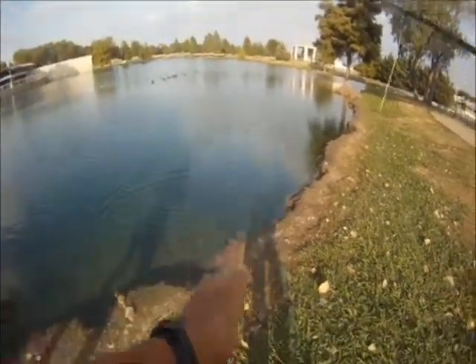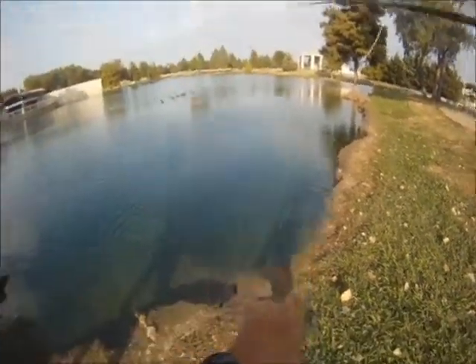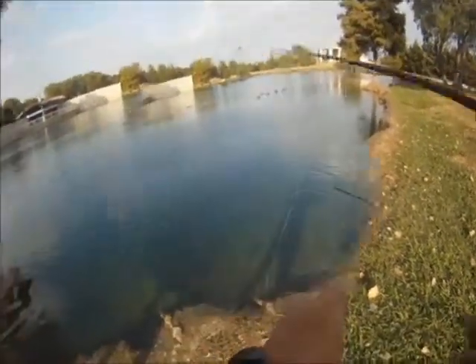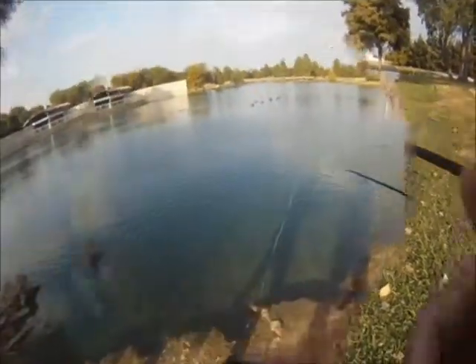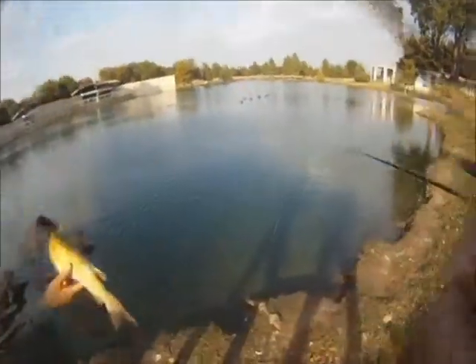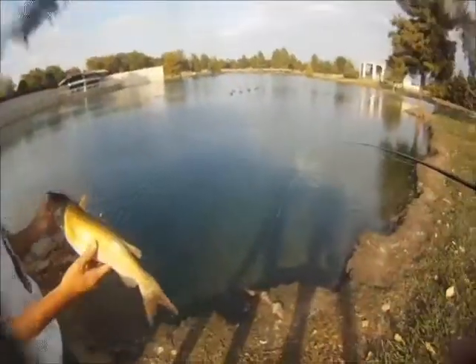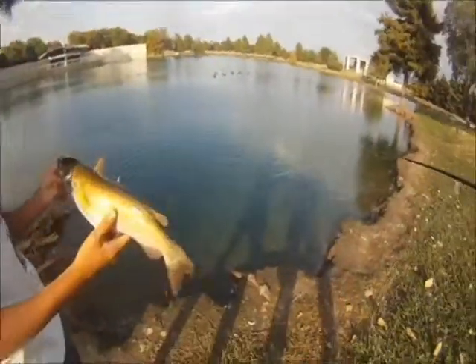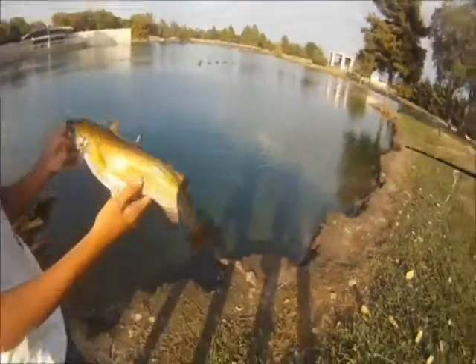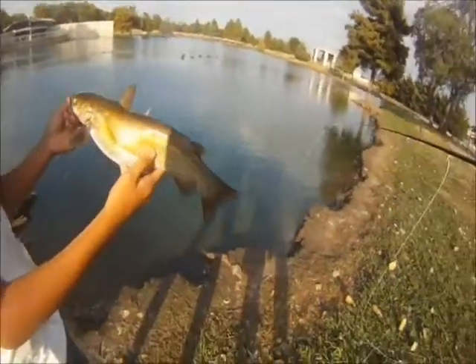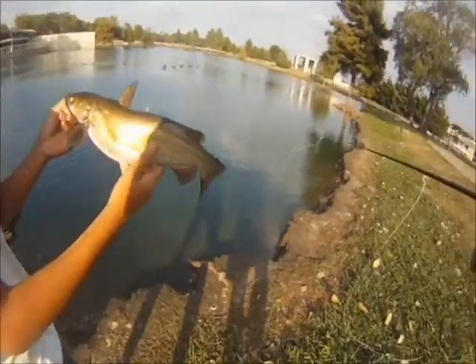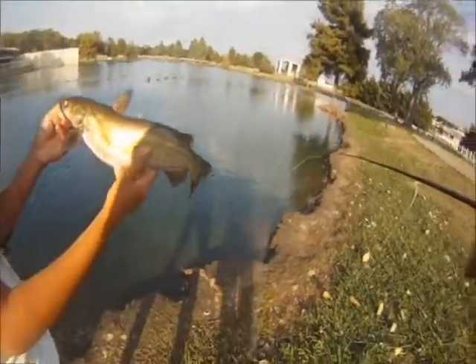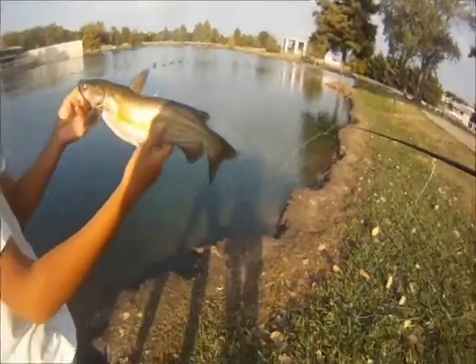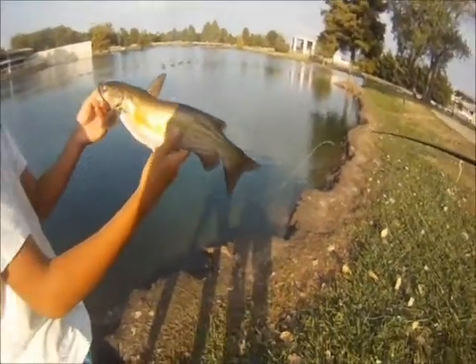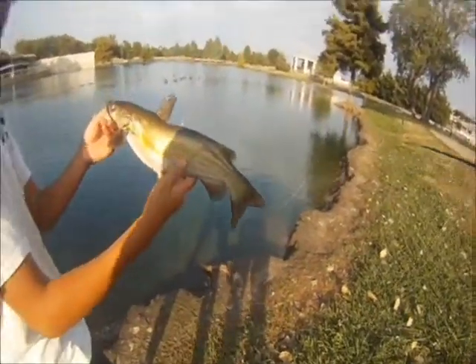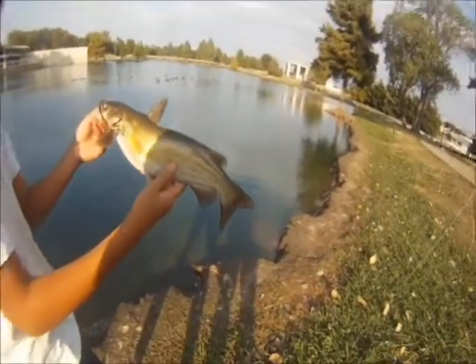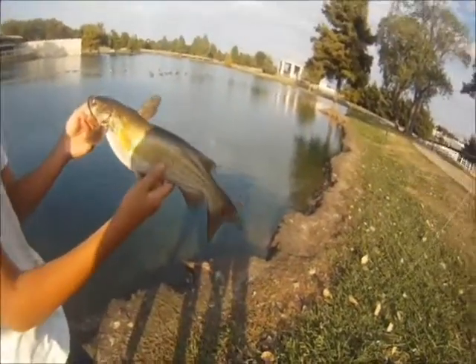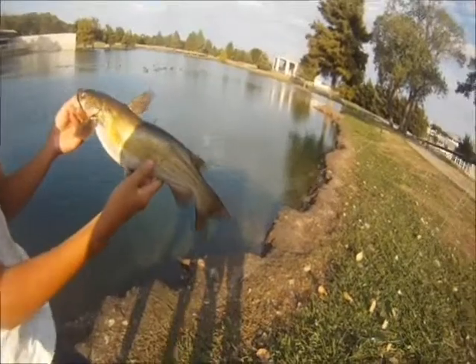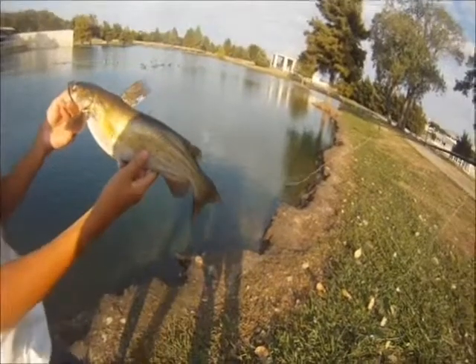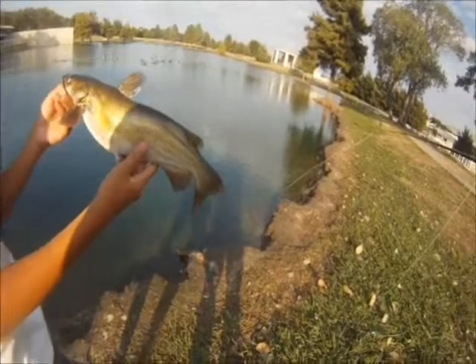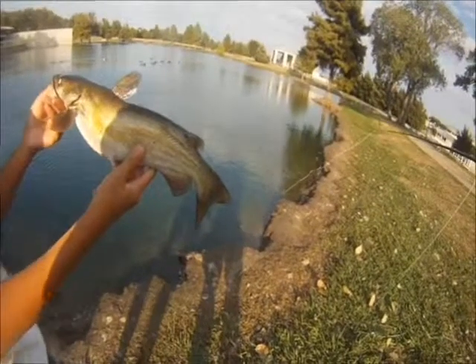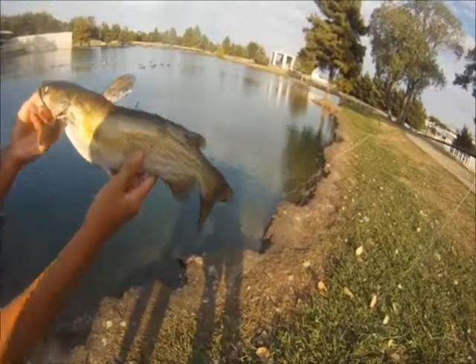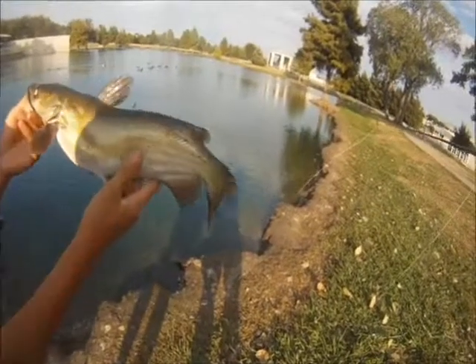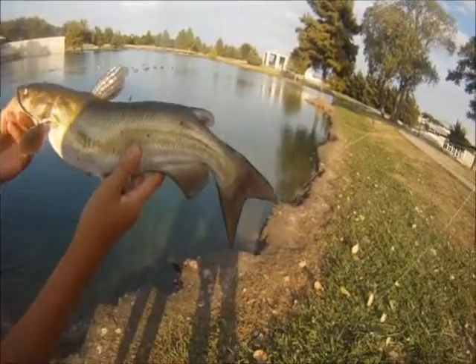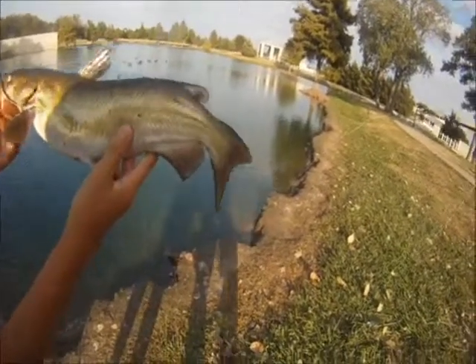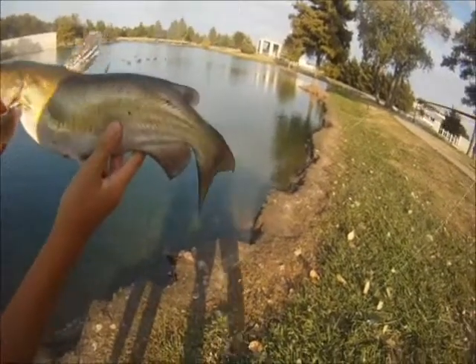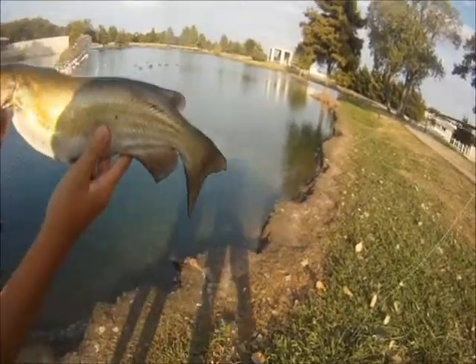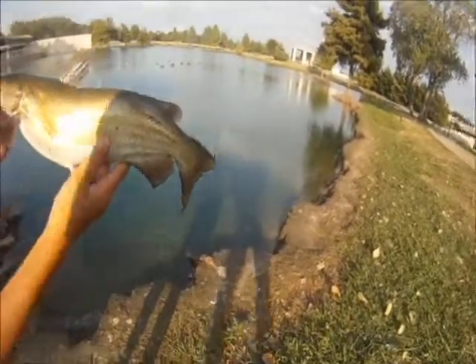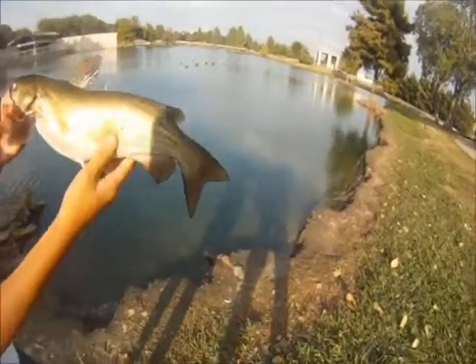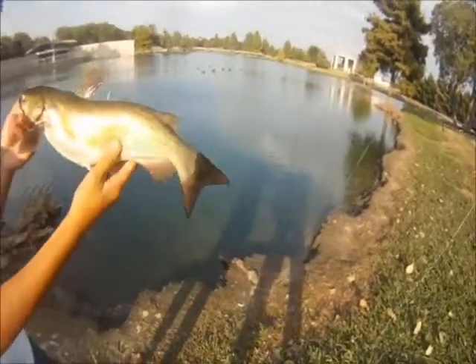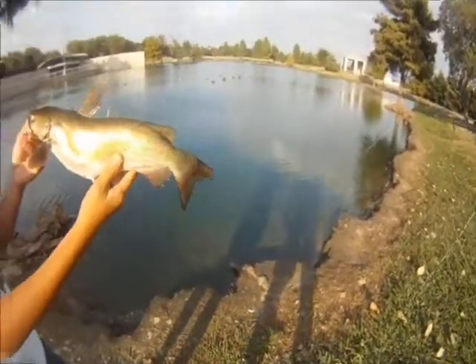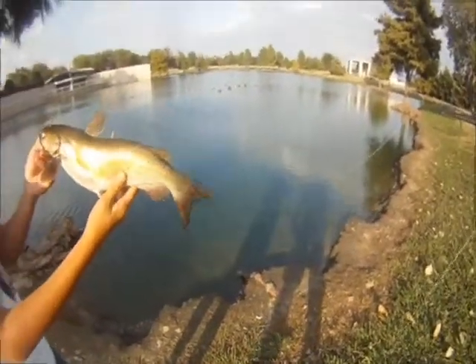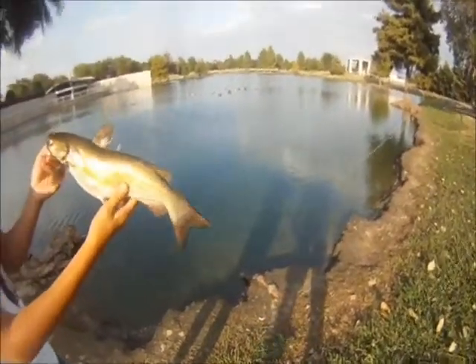Alright, nice looking catfish. What did you catch them on? Red and no bait. Alright, good job.